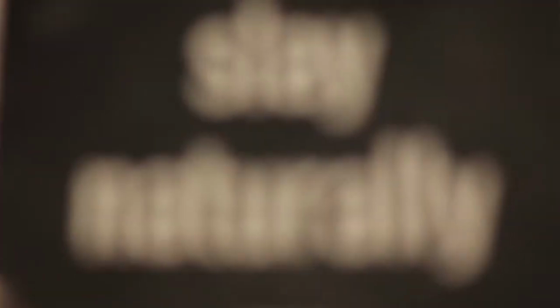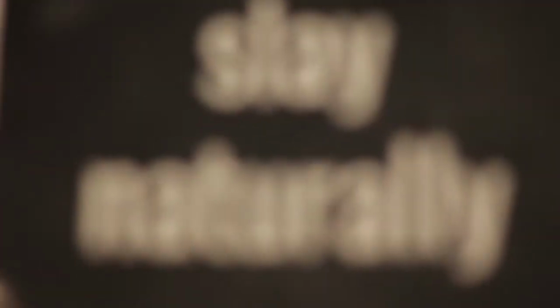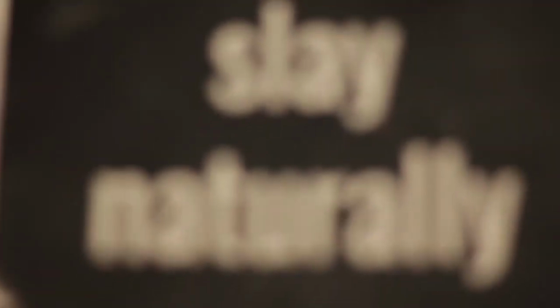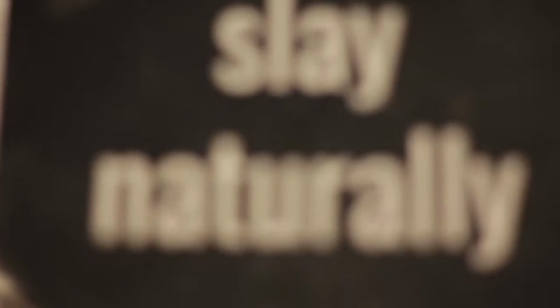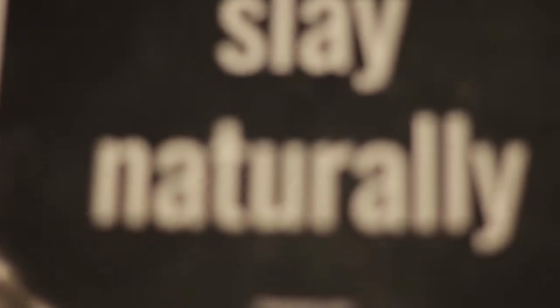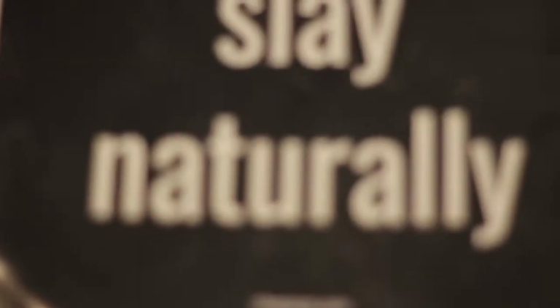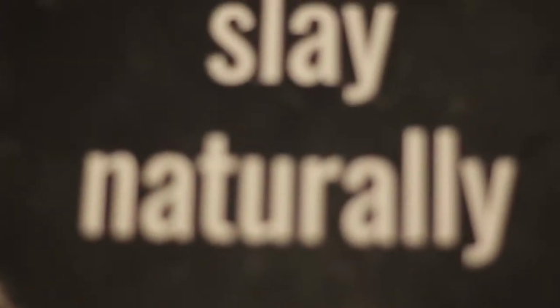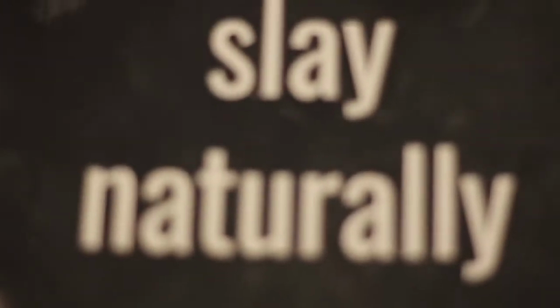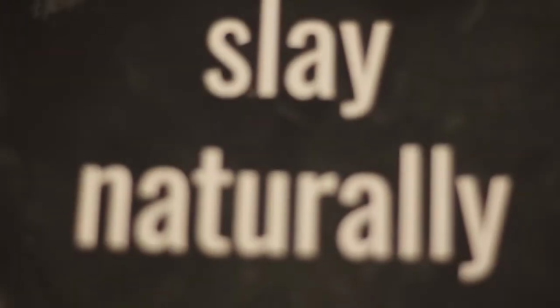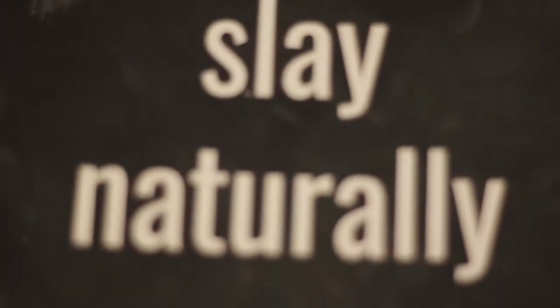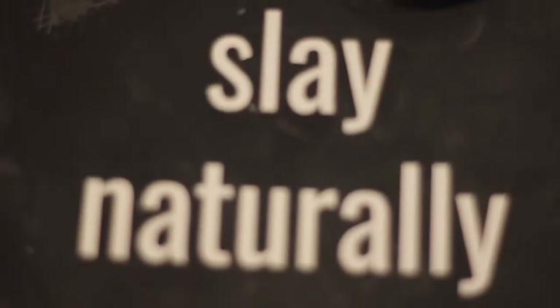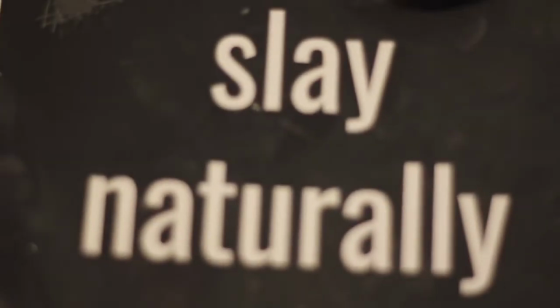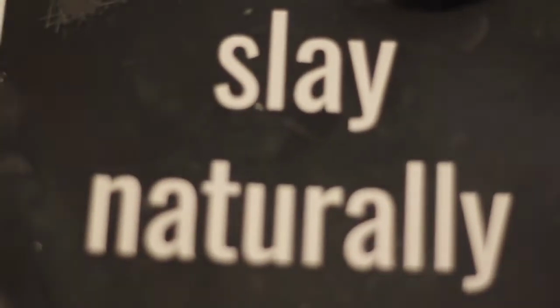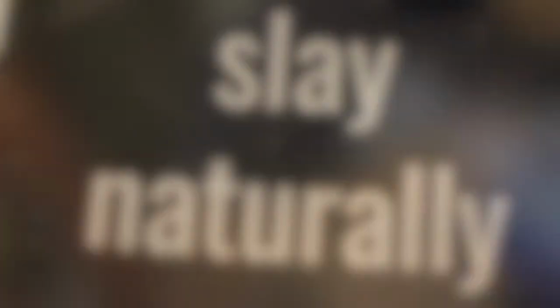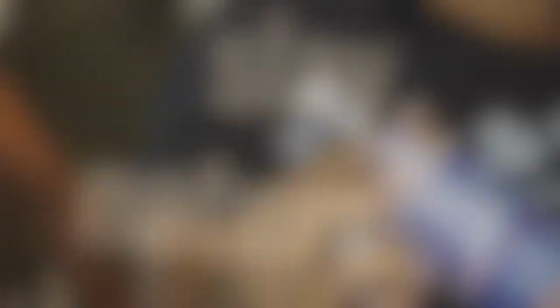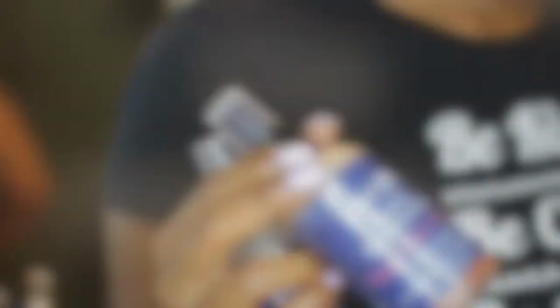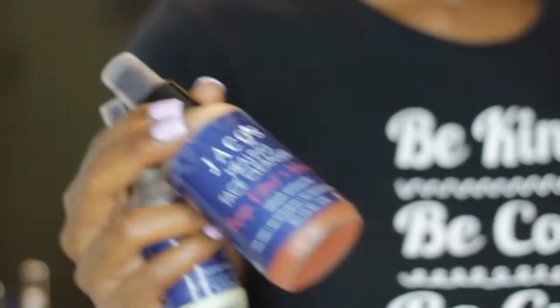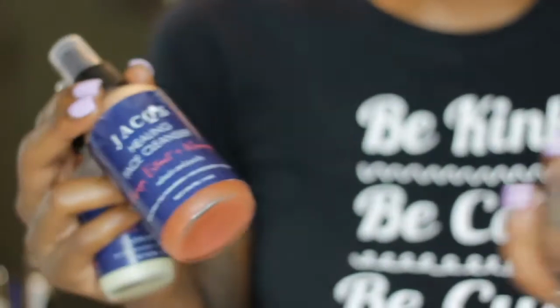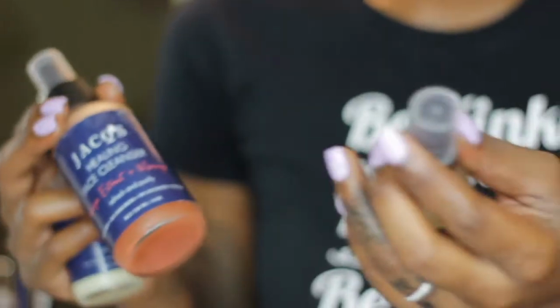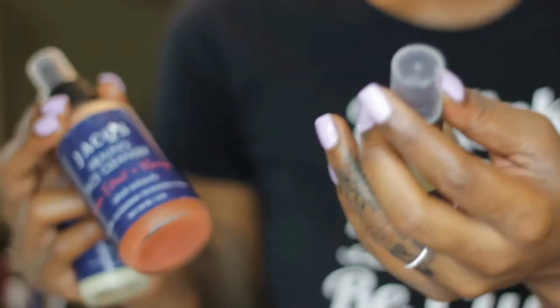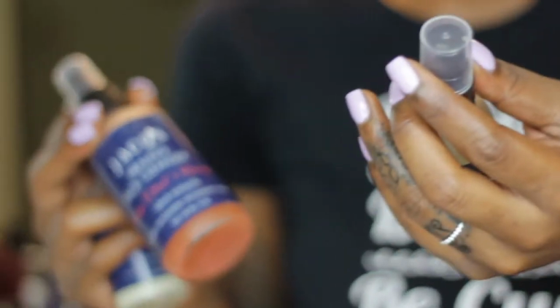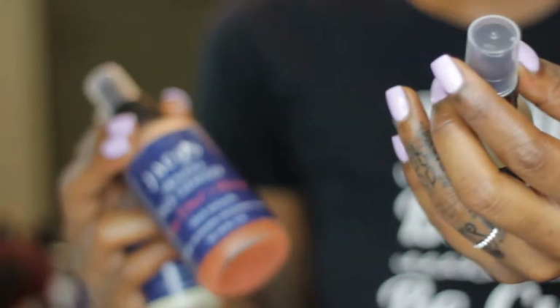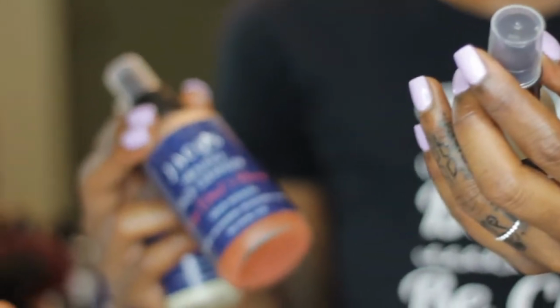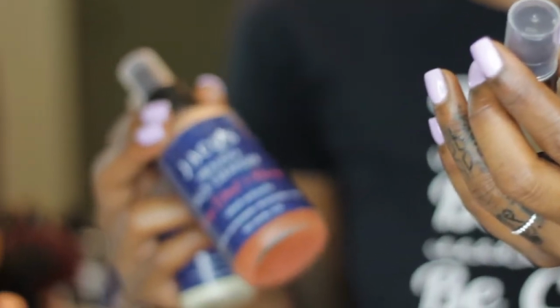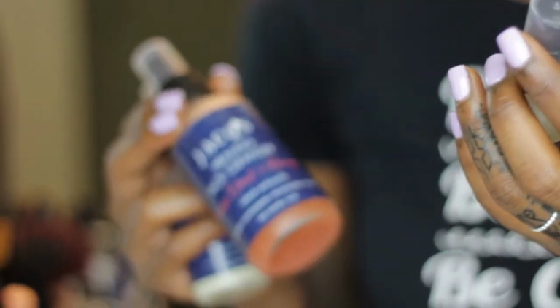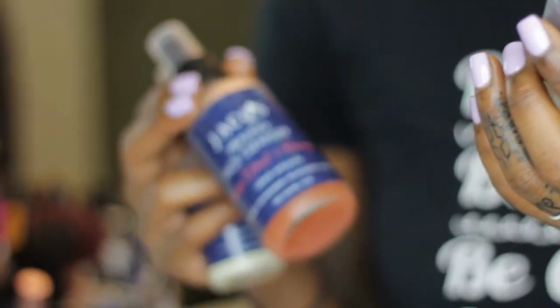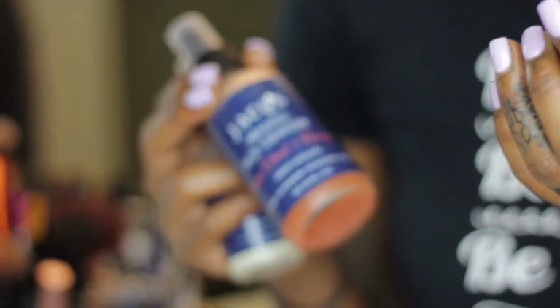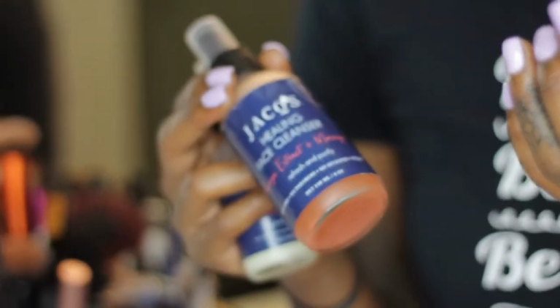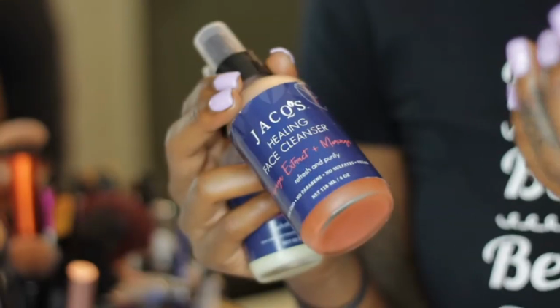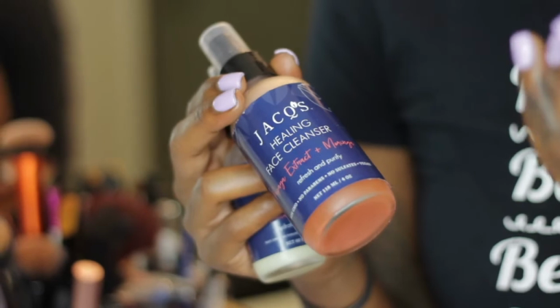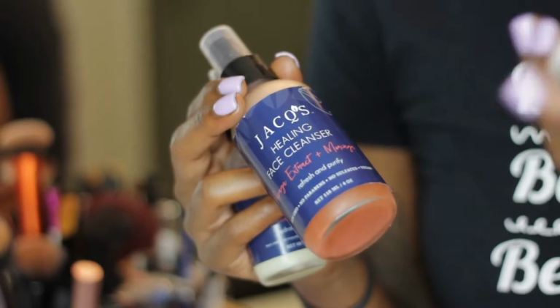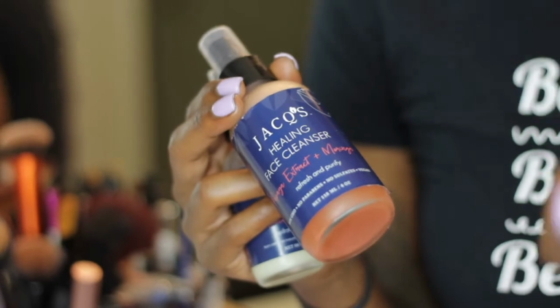Welcome back ladies, it's your favorite around-the-way girl, Naturally Candice, and today I'll be sharing with you my current skincare routine.